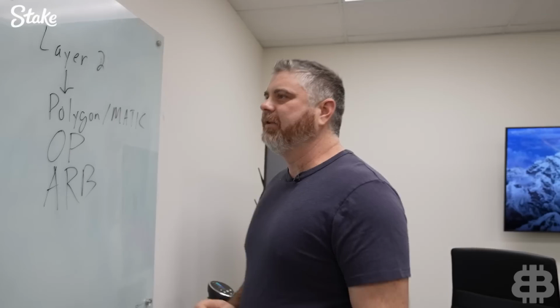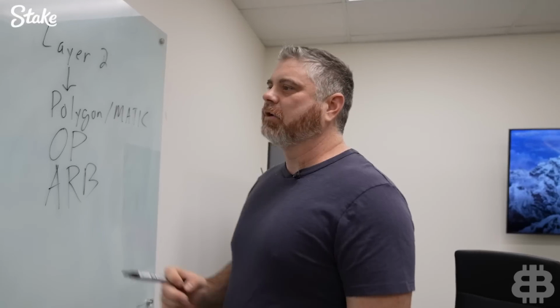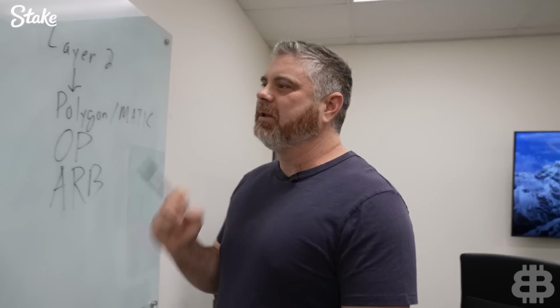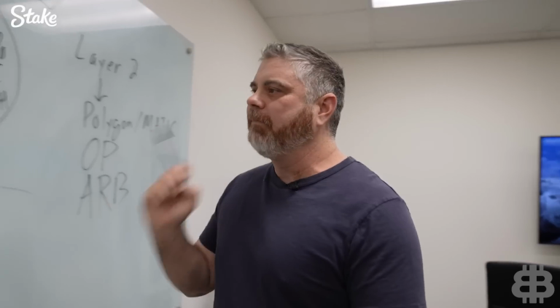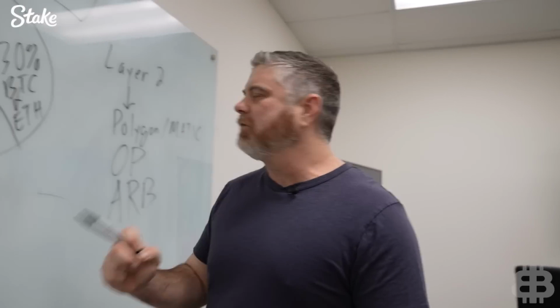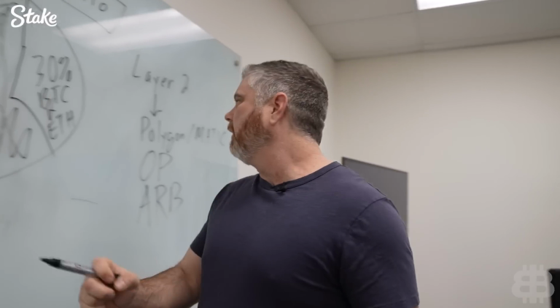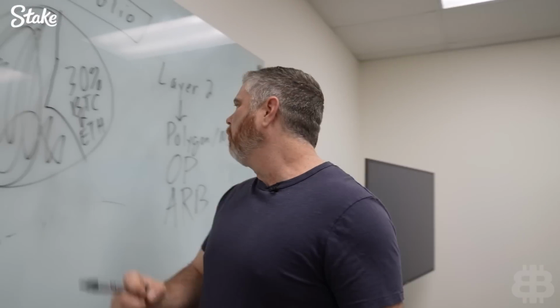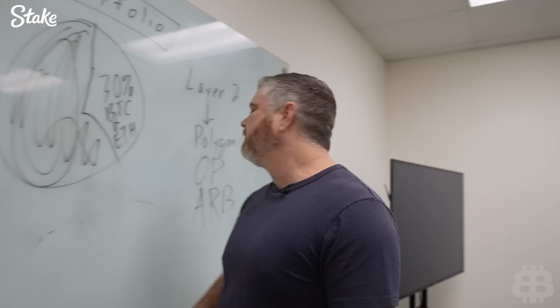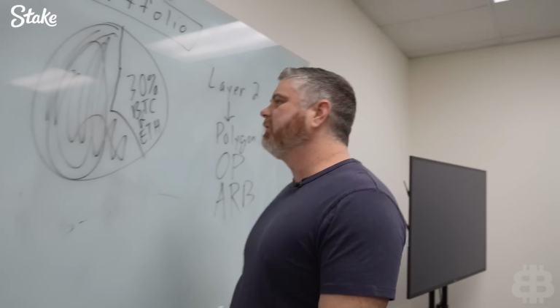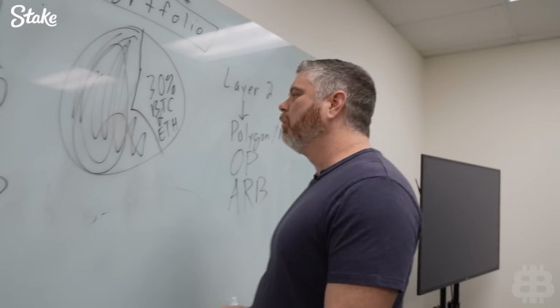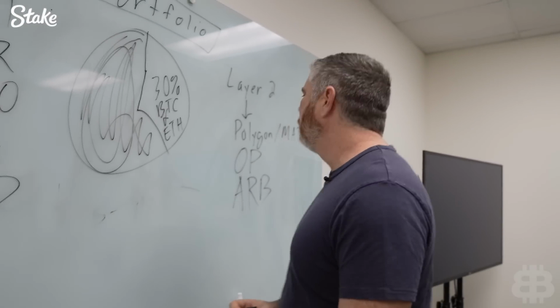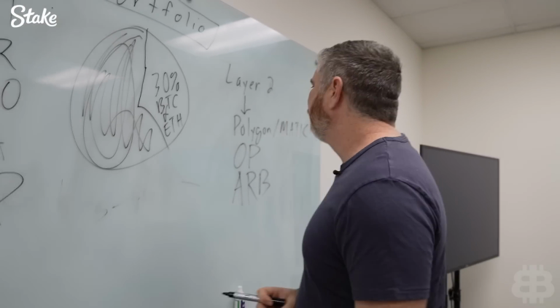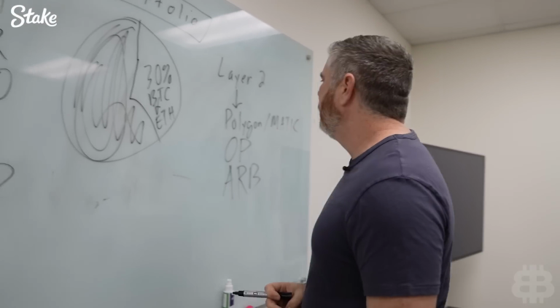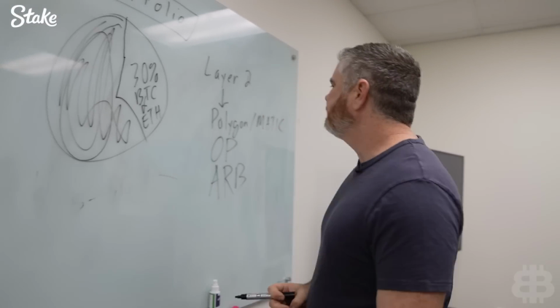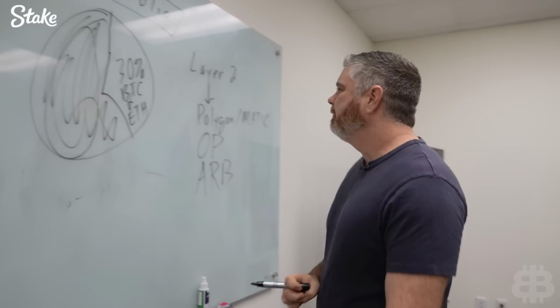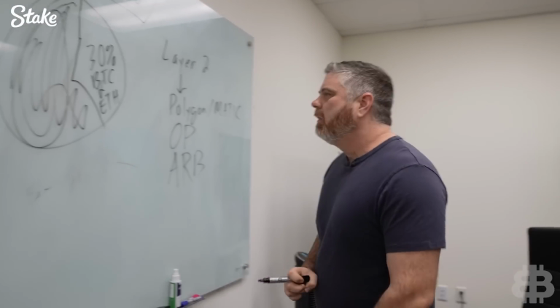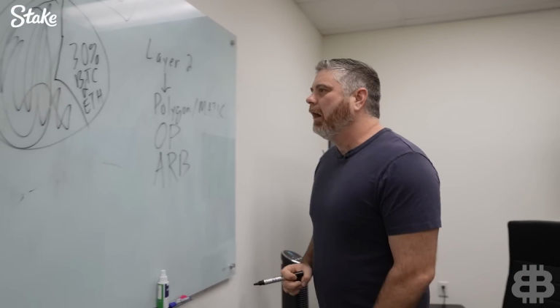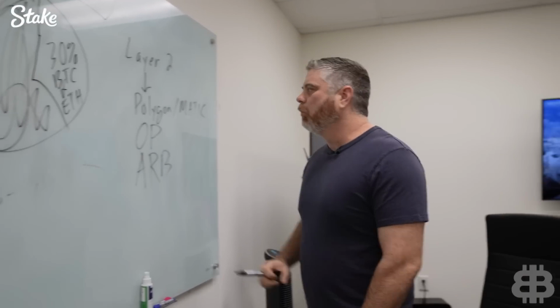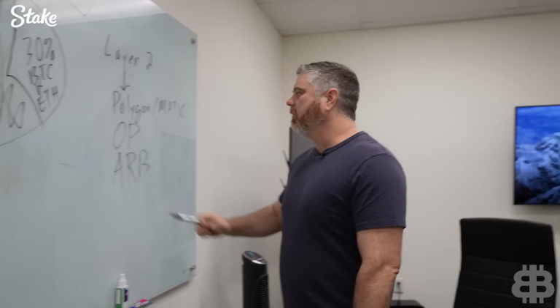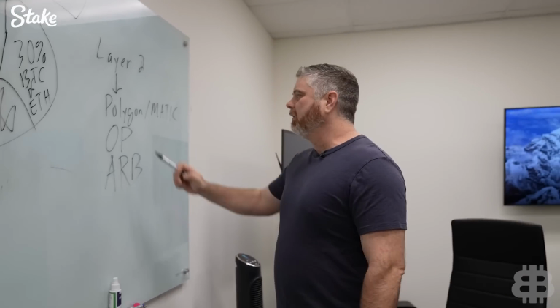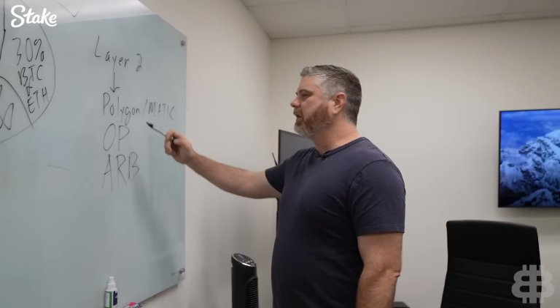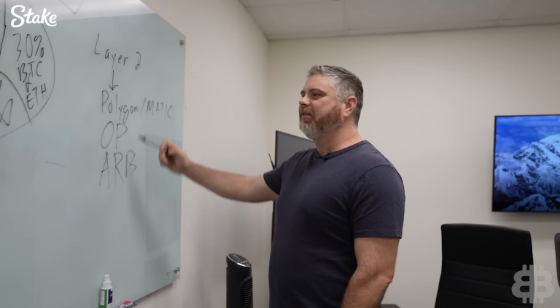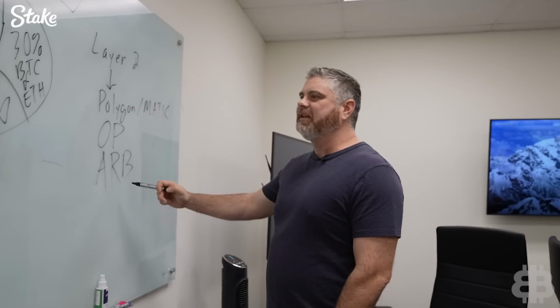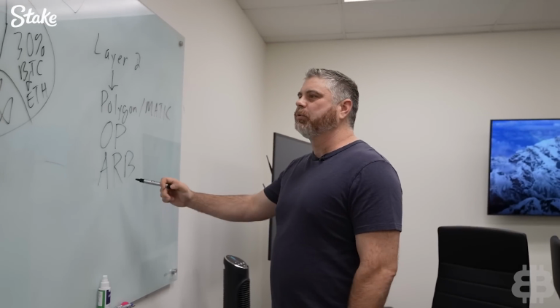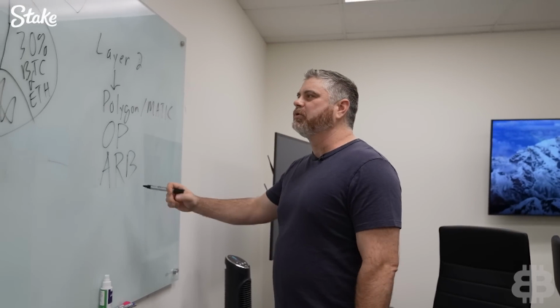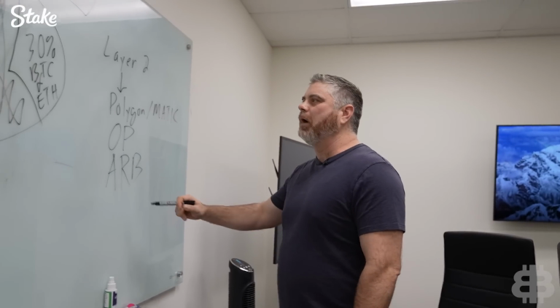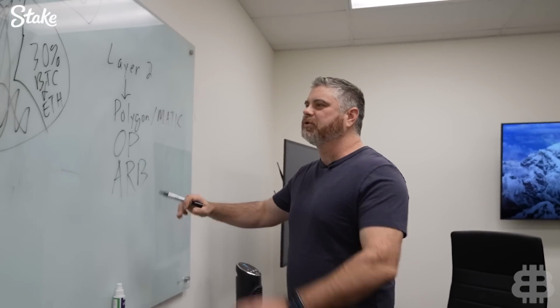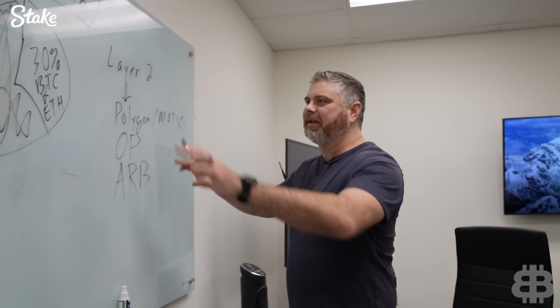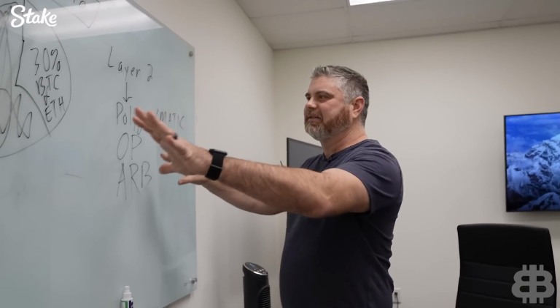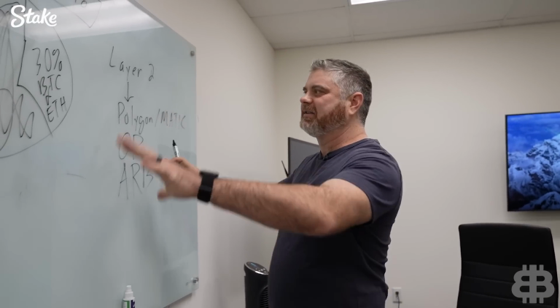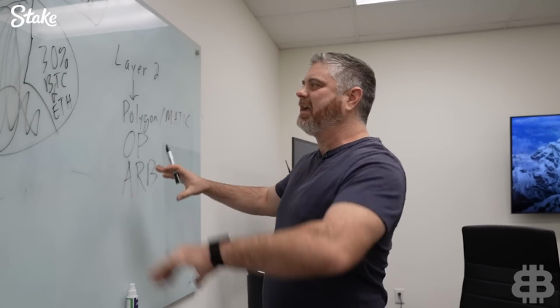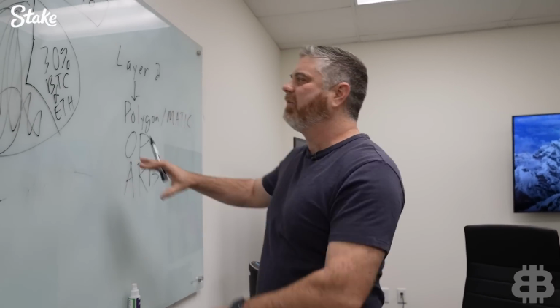These are going to be the major layer ones of this bull run for us. We're going to be looking at these three as well, so that gives us seven.